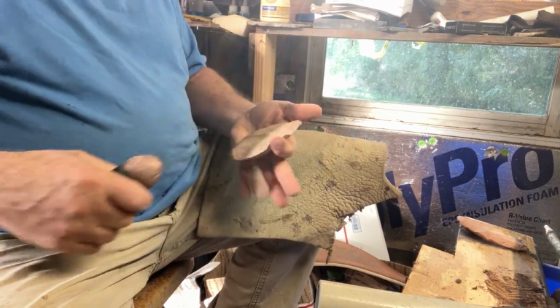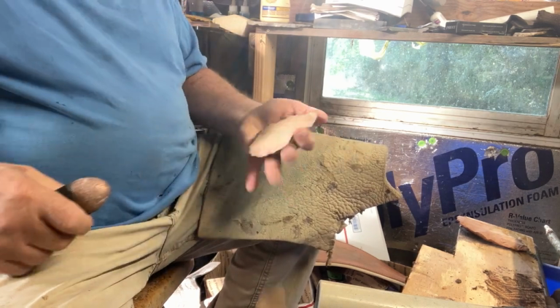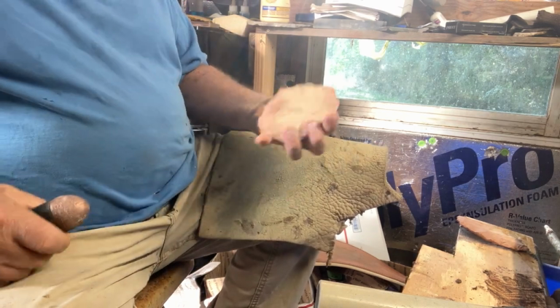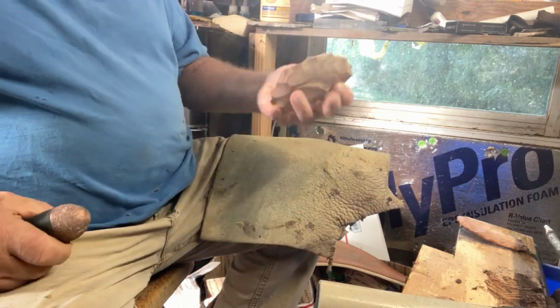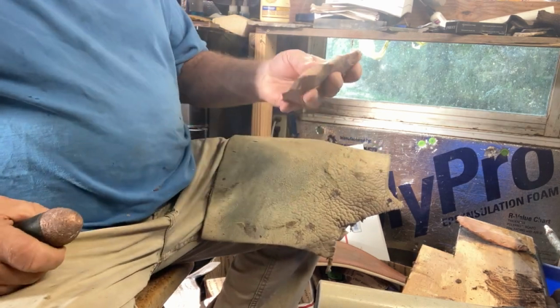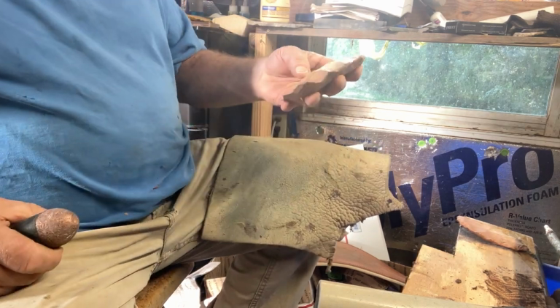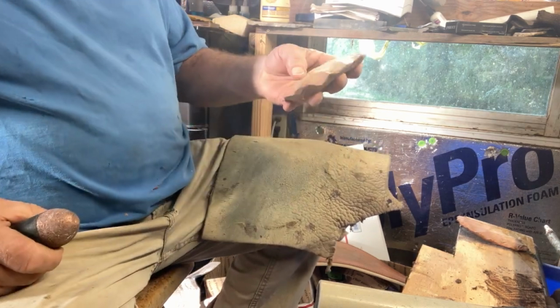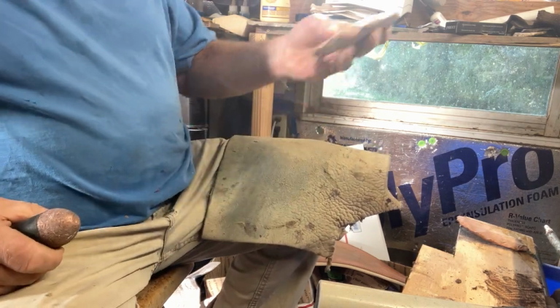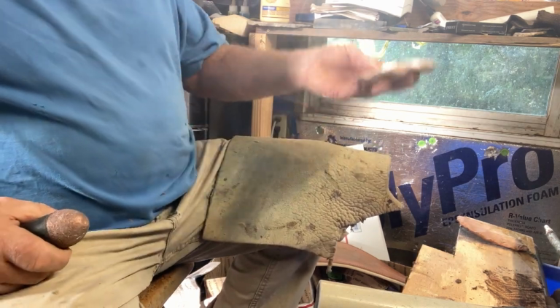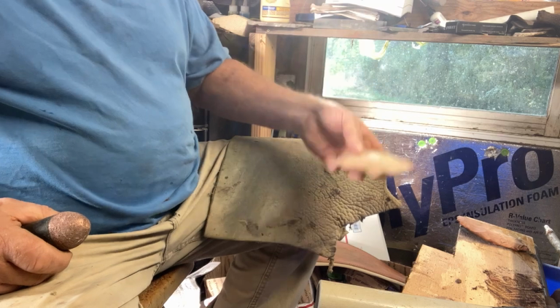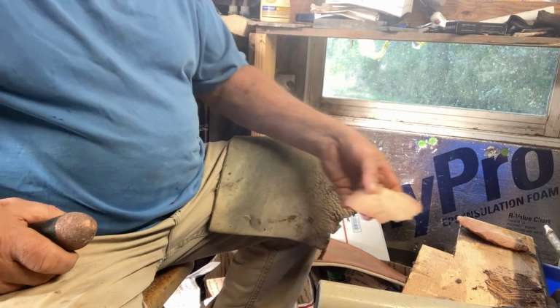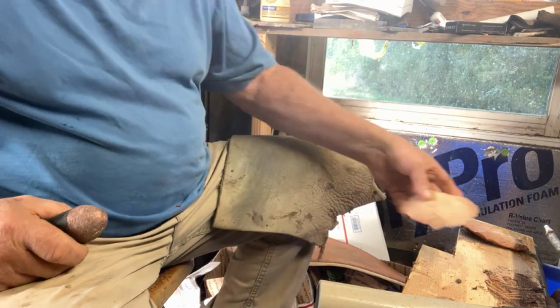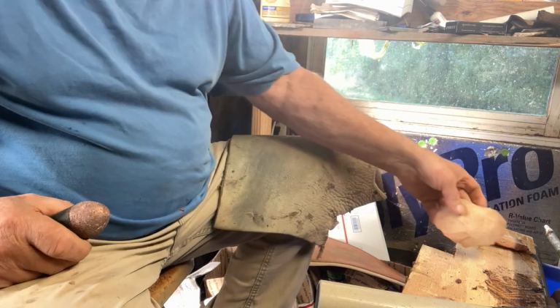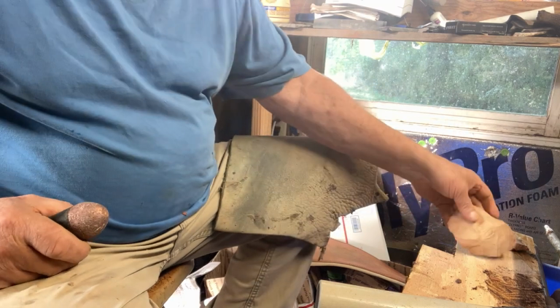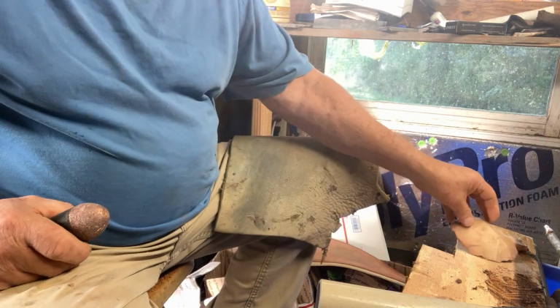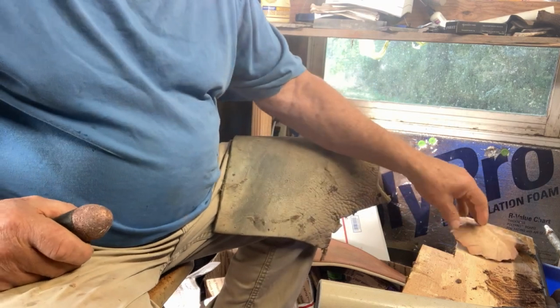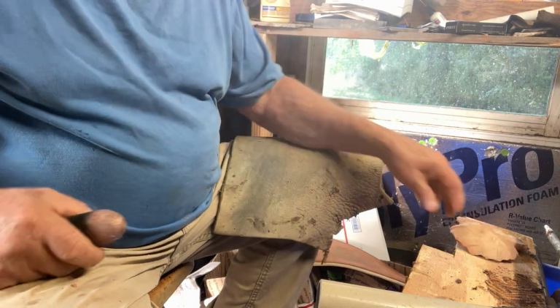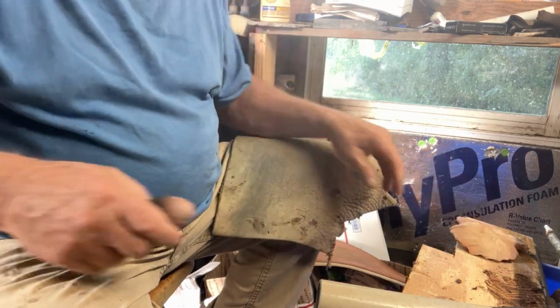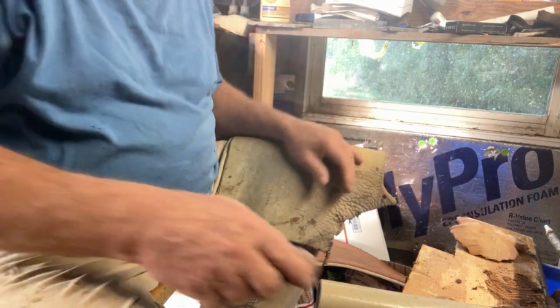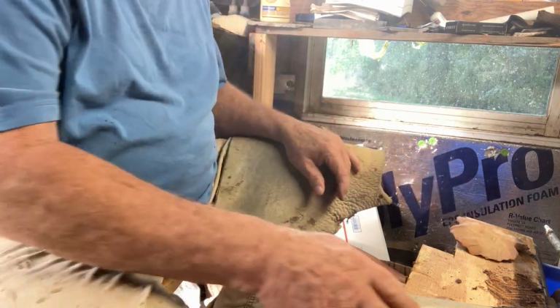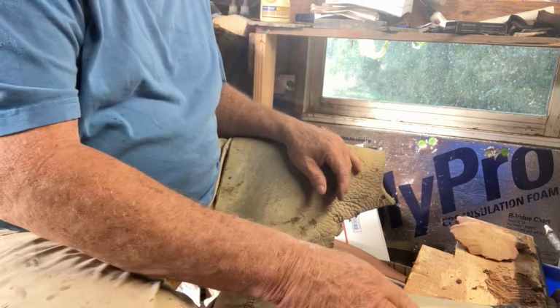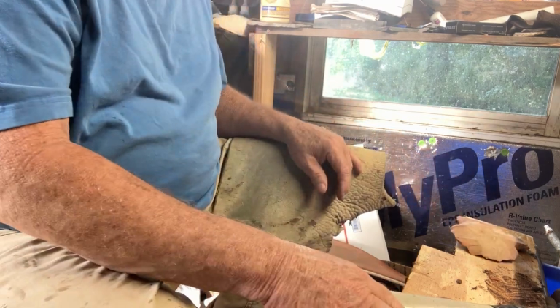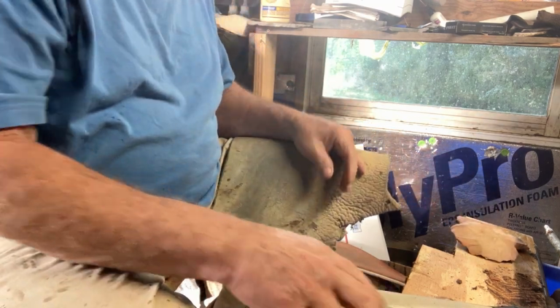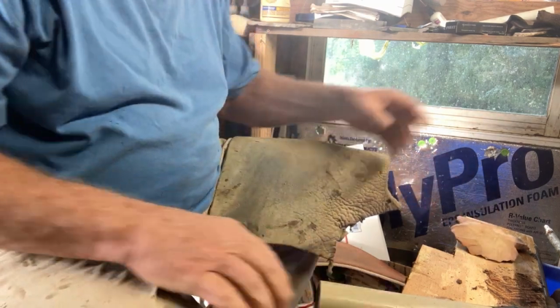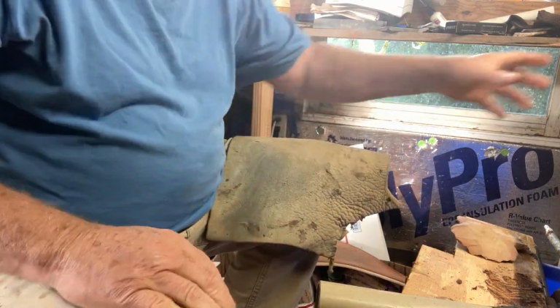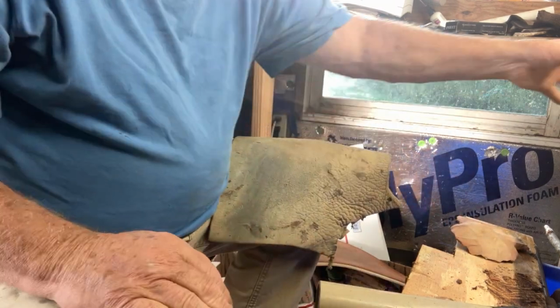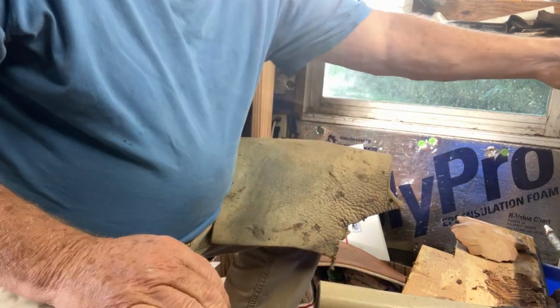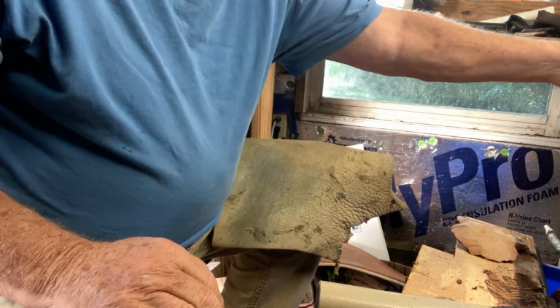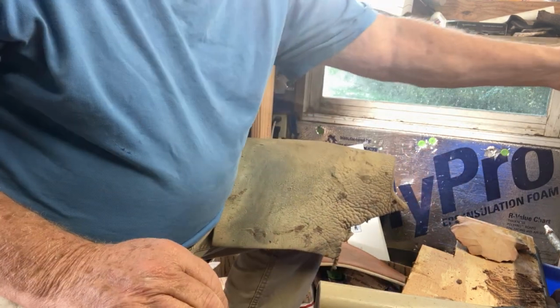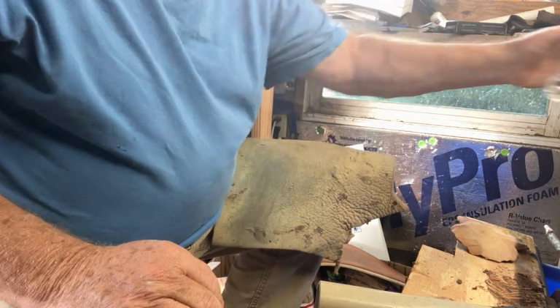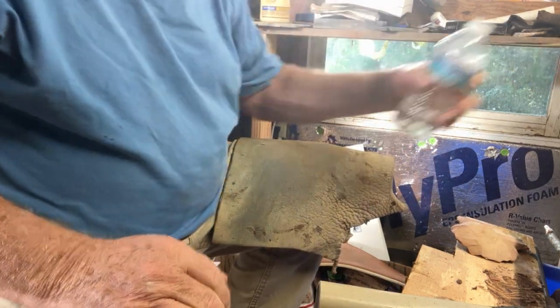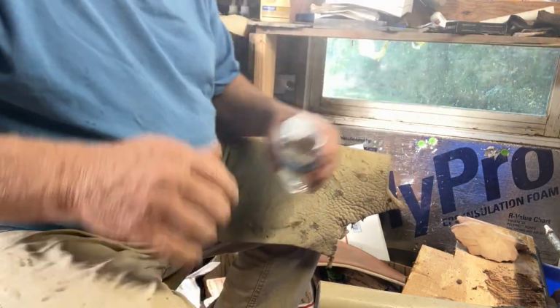Okay, that one's ready to go in the sale pile.